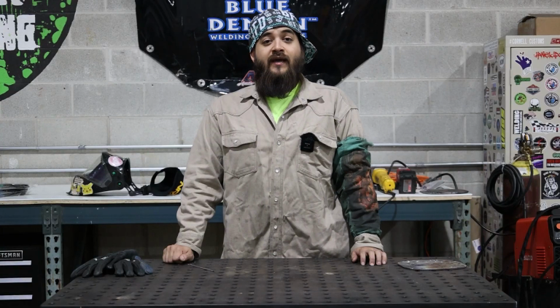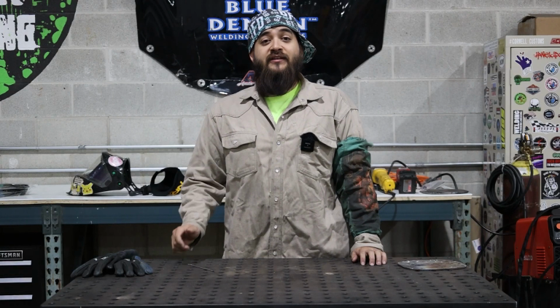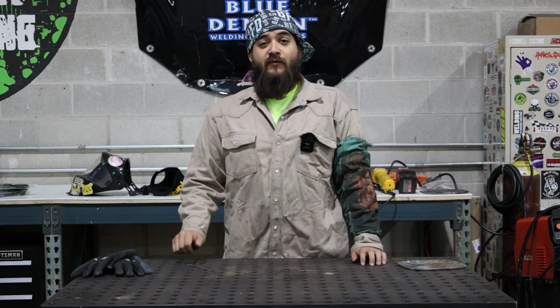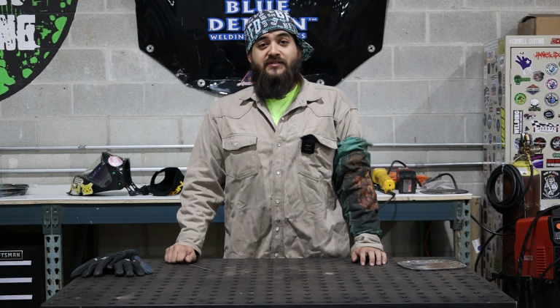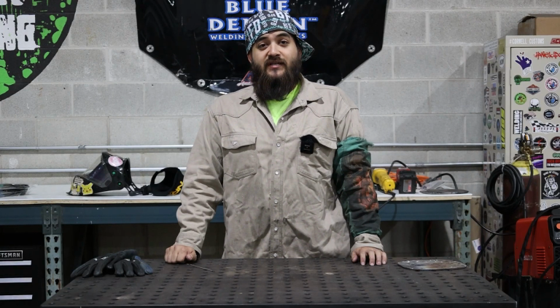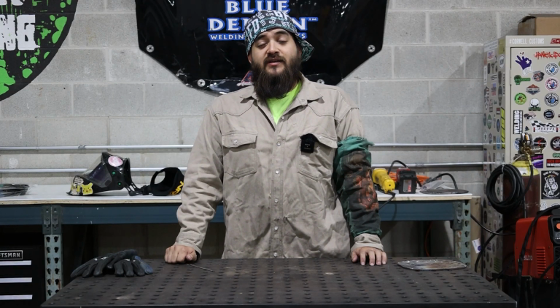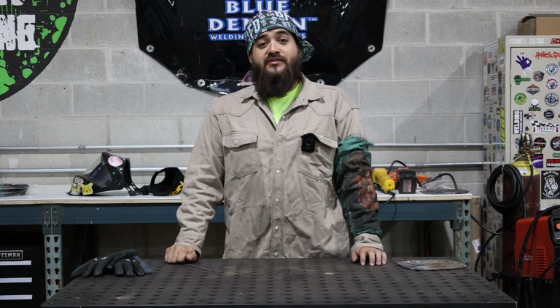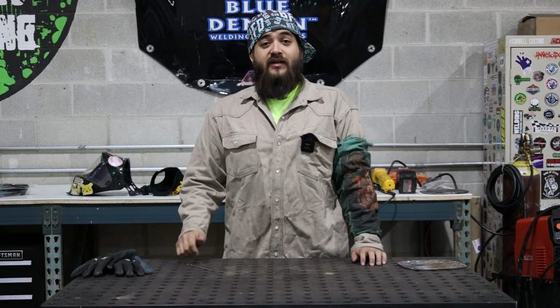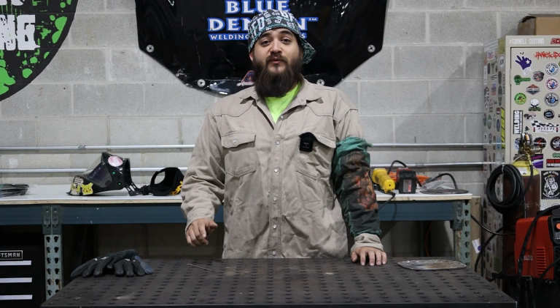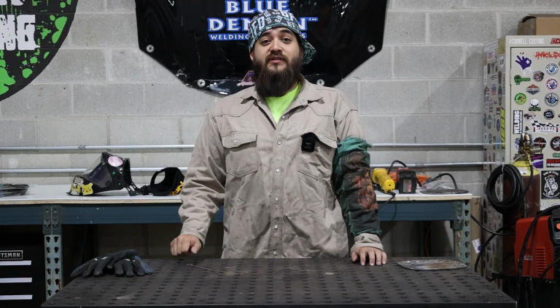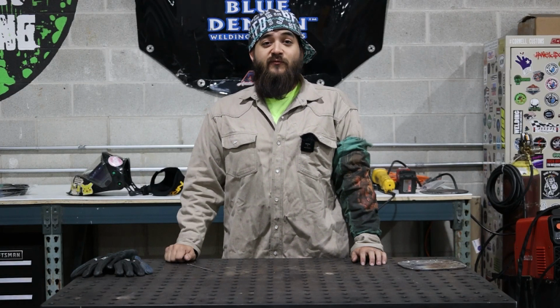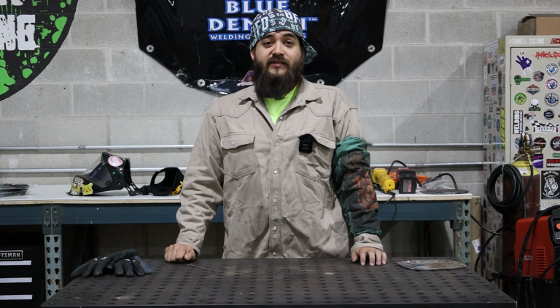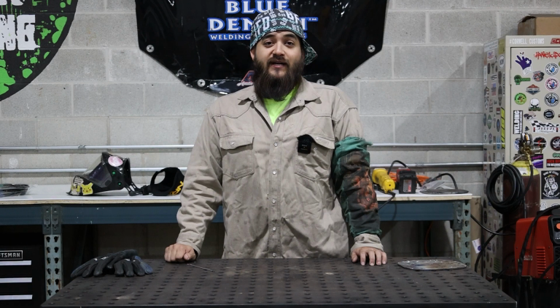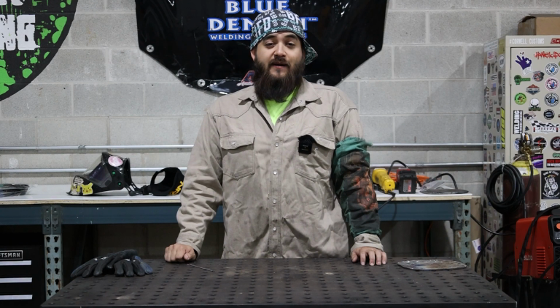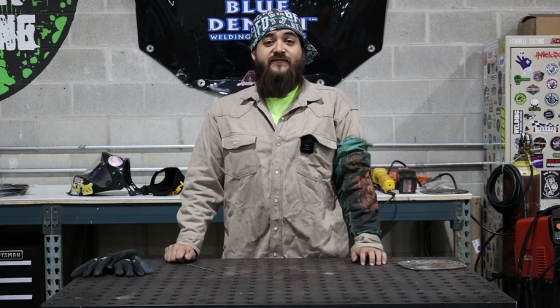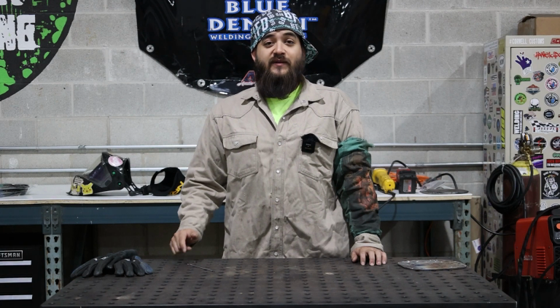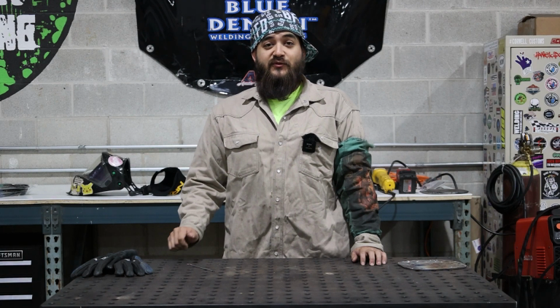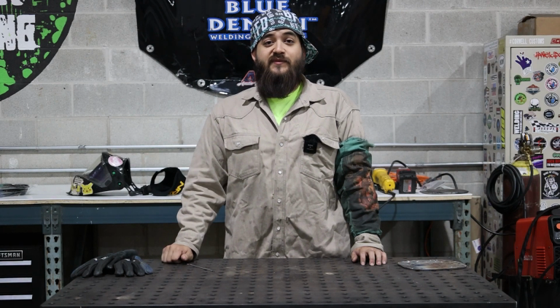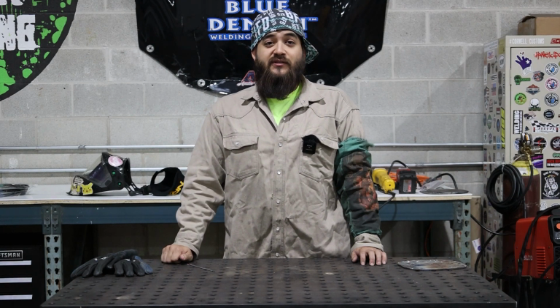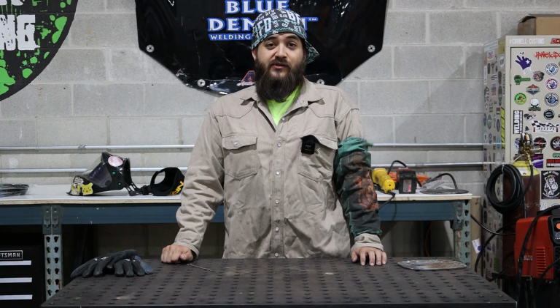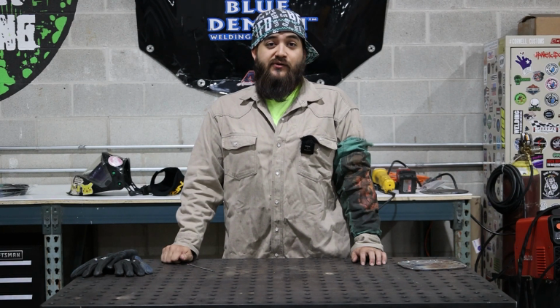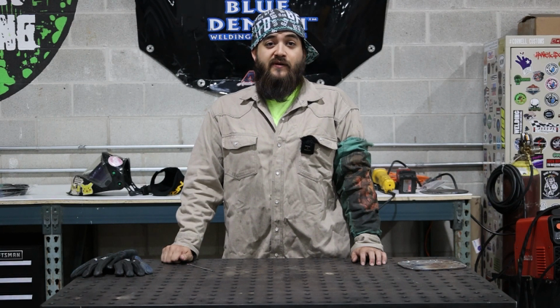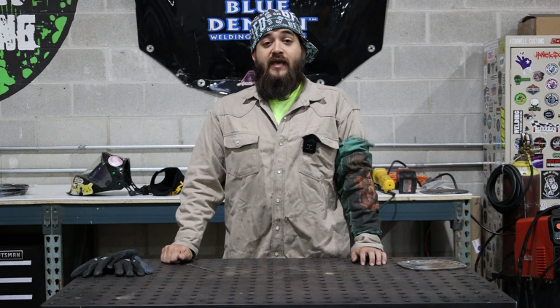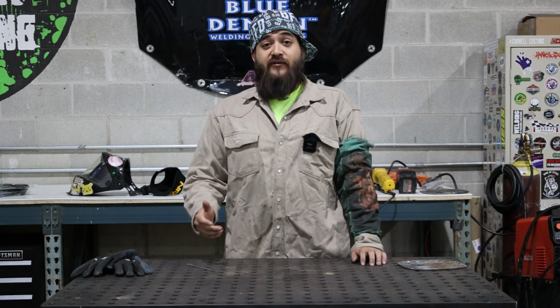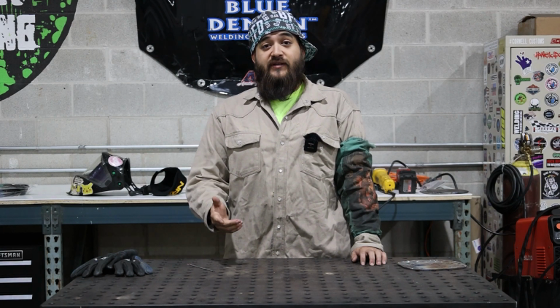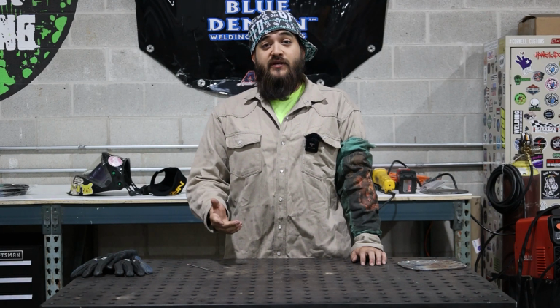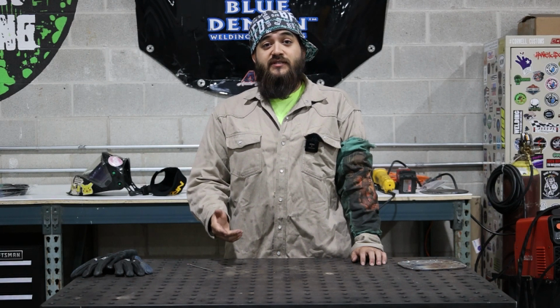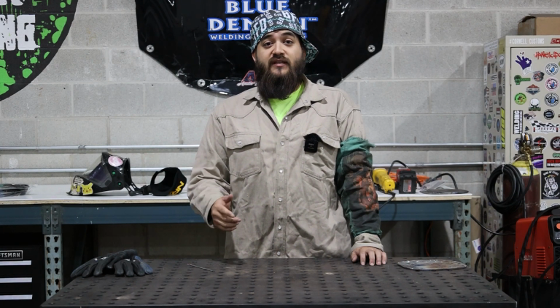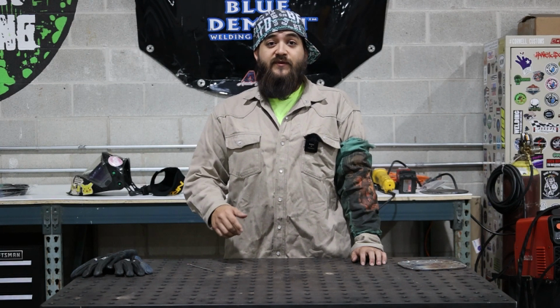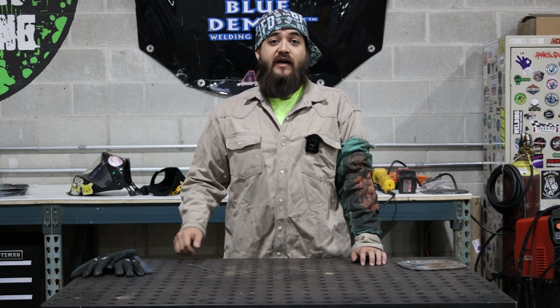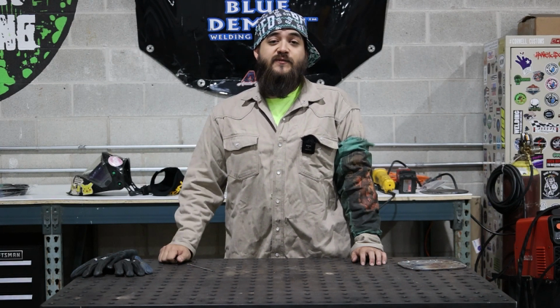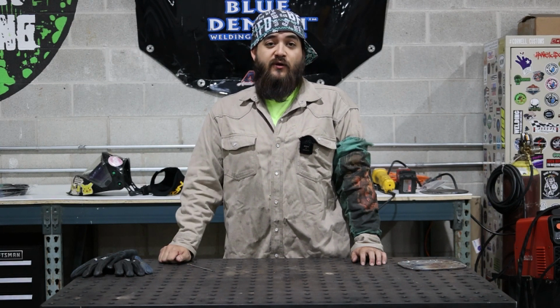Hey, thanks for watching. Check out BlueDemonWelding.com to find a Blue Demon dealer near you. And if you have any questions, leave them in the comments below.